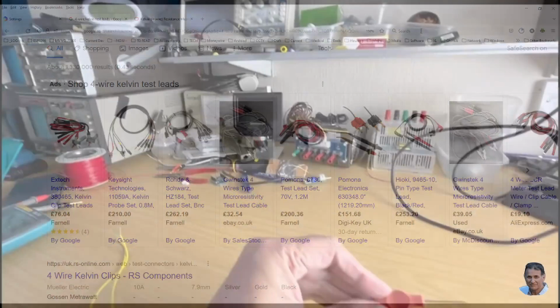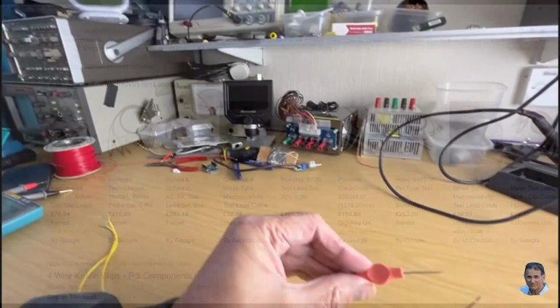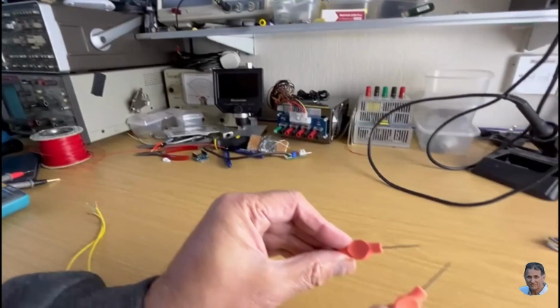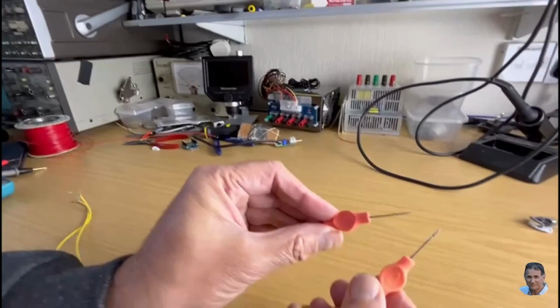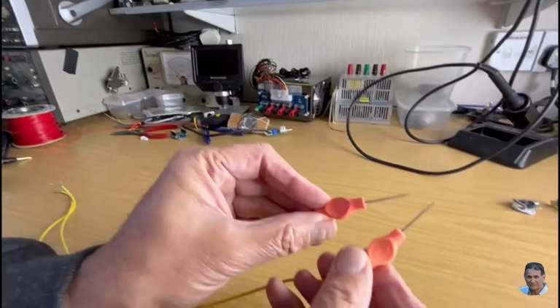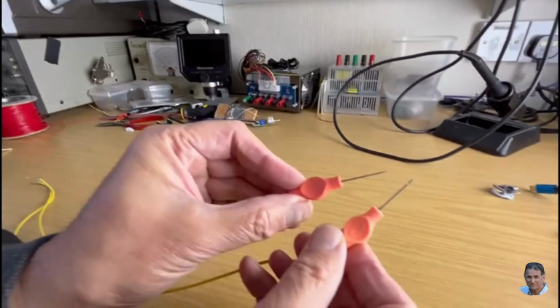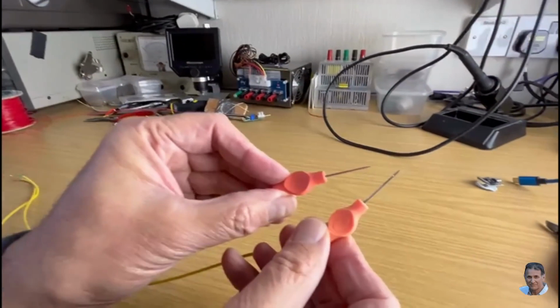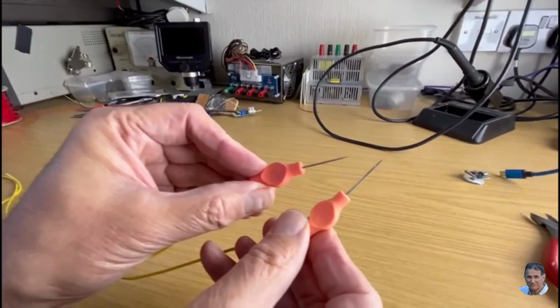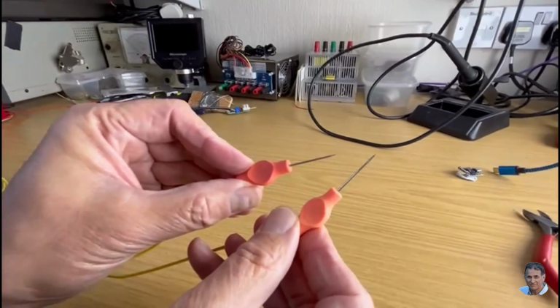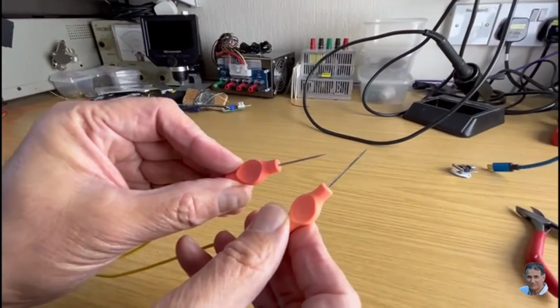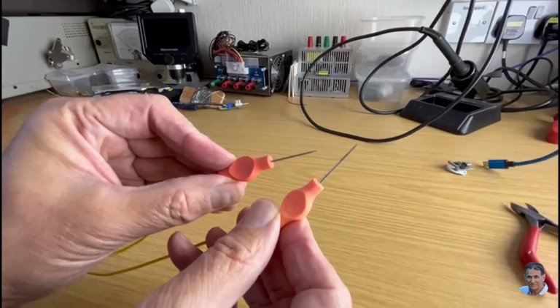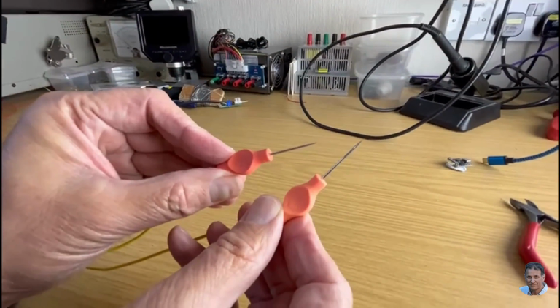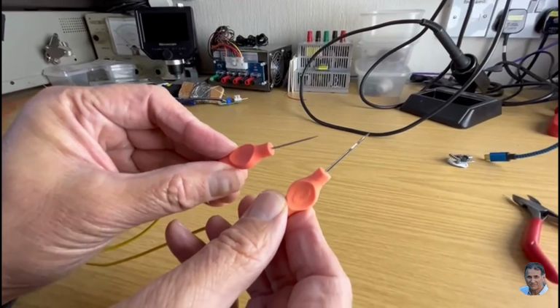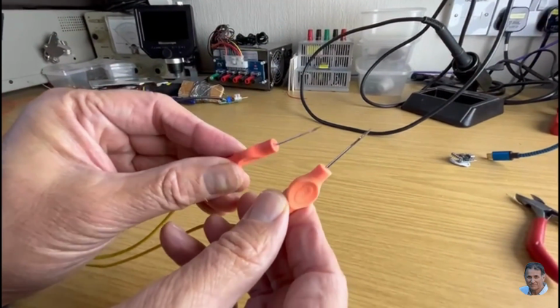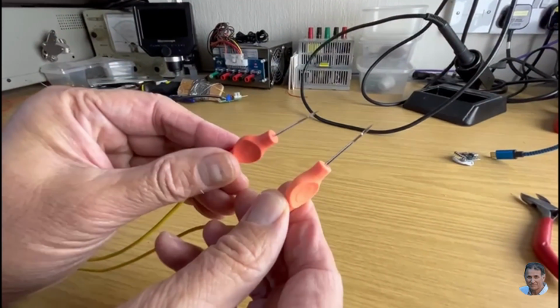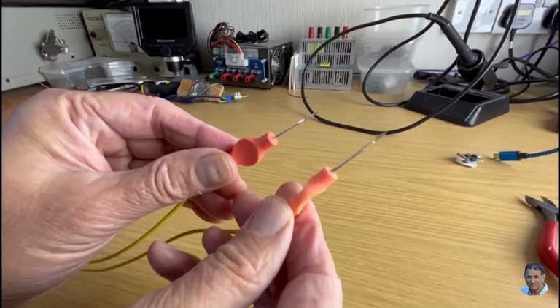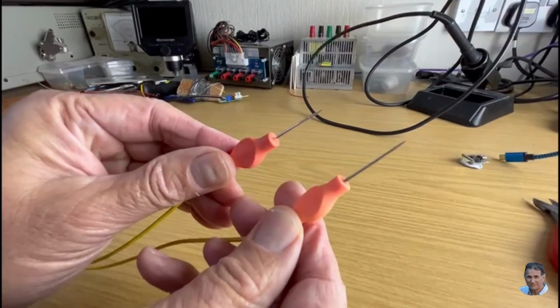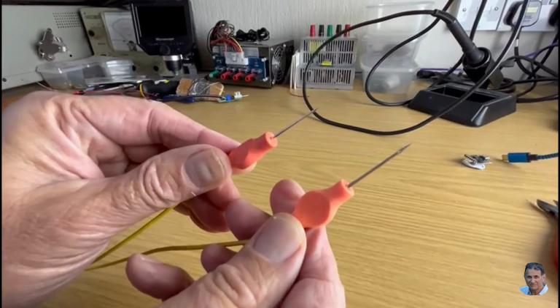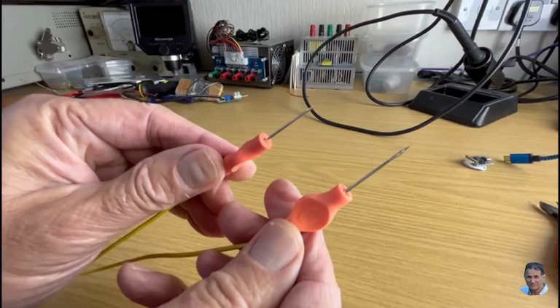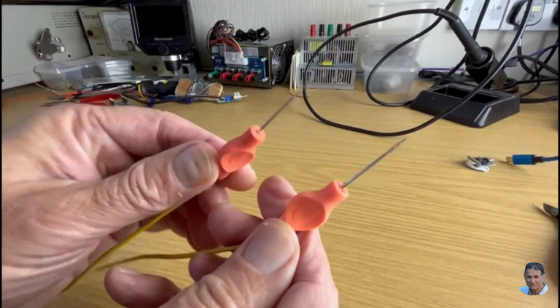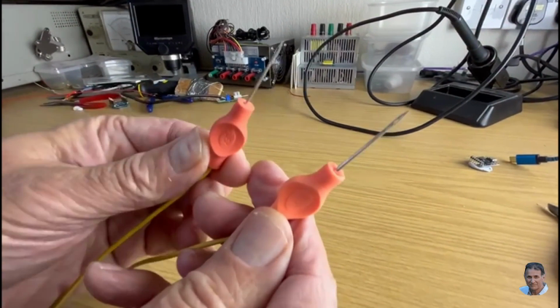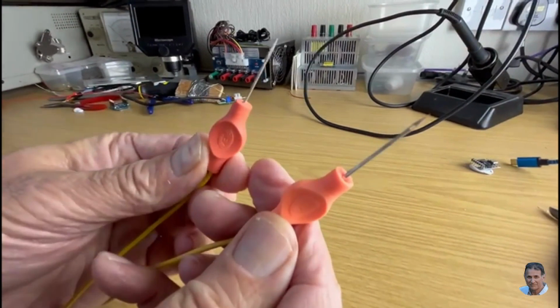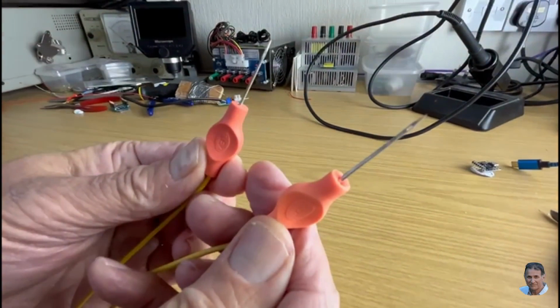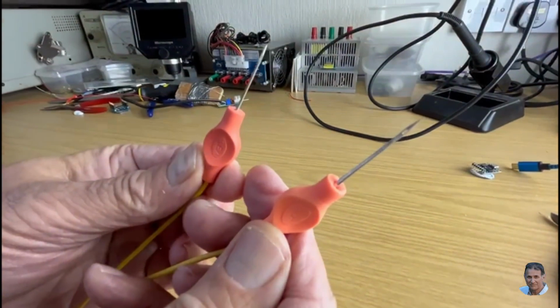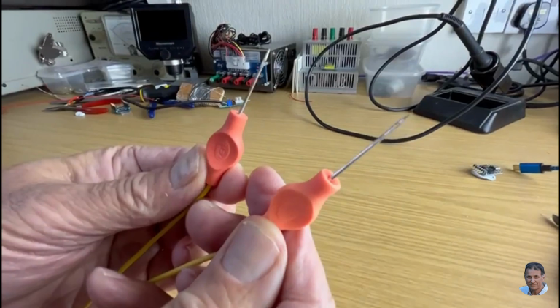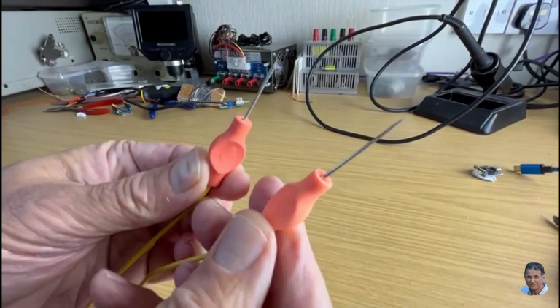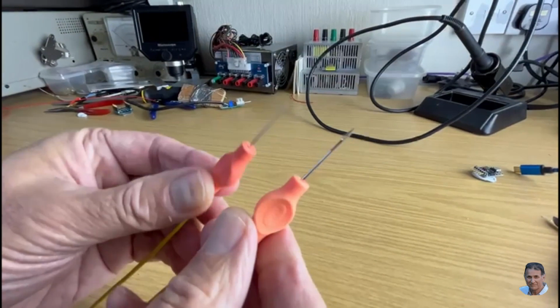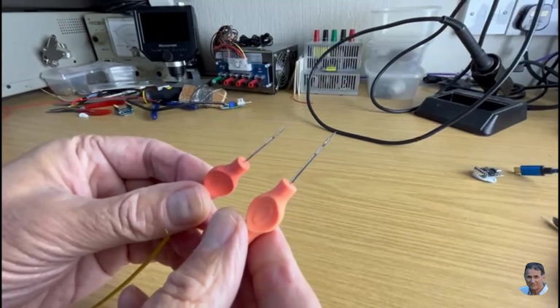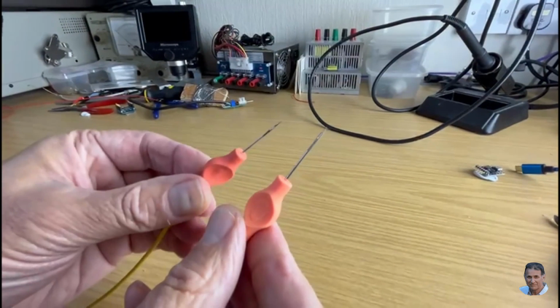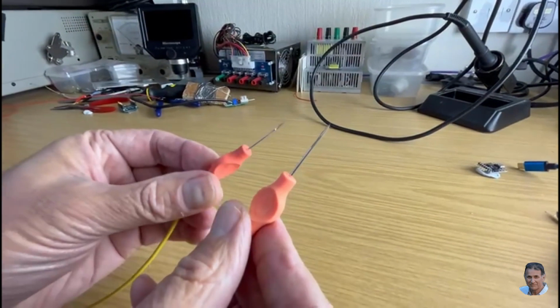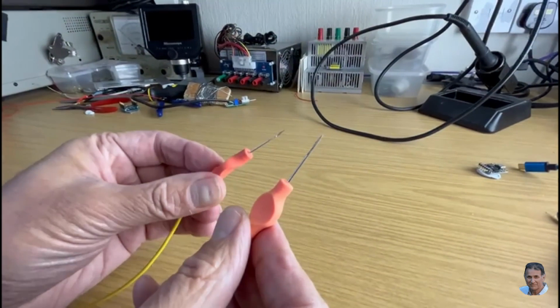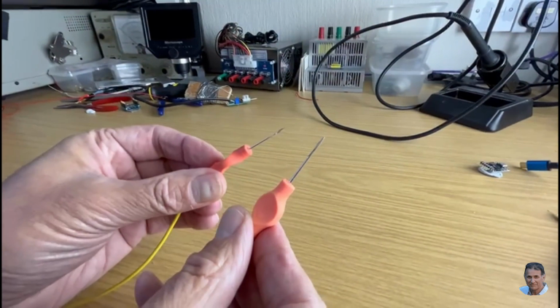This is what the probes look like. Each consists of three parts: the probe tip, the handle, and the connecting wires.